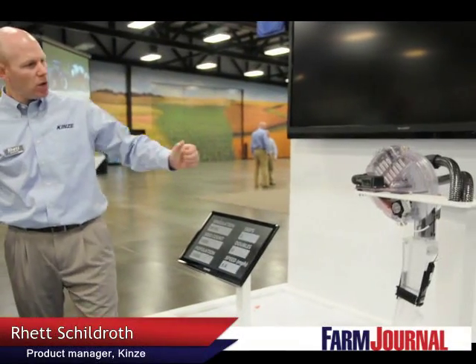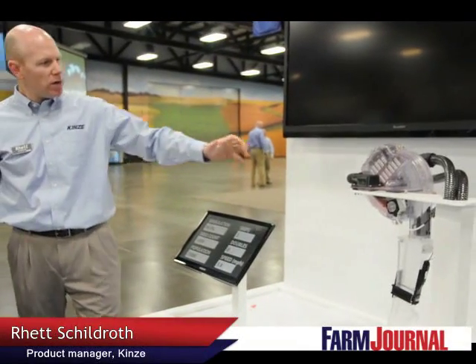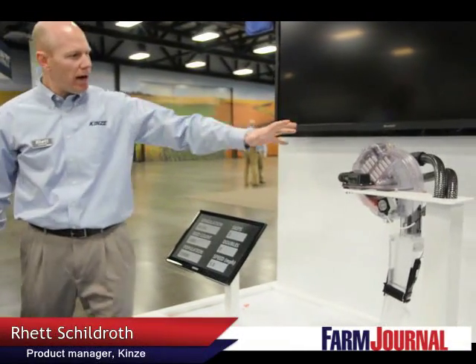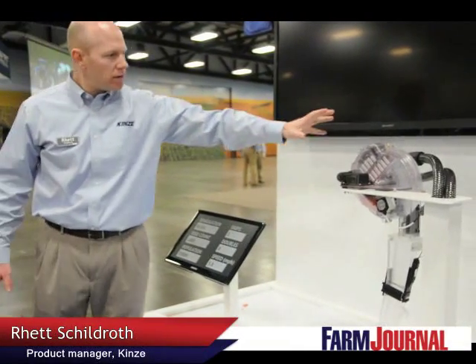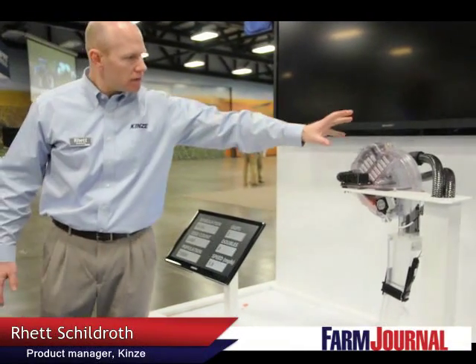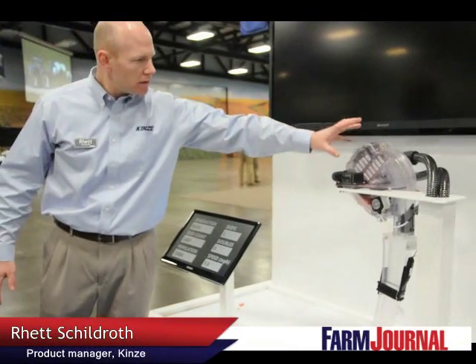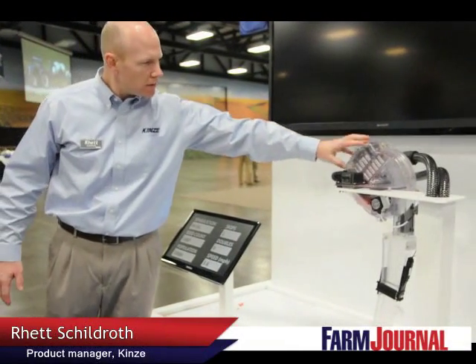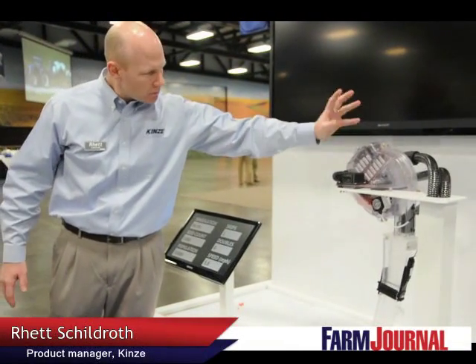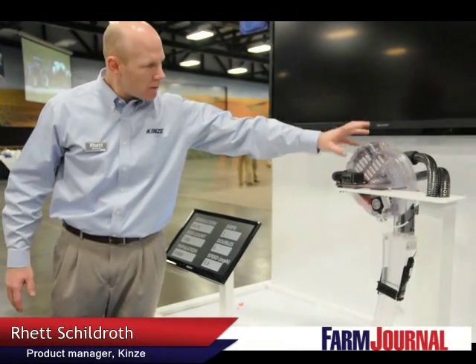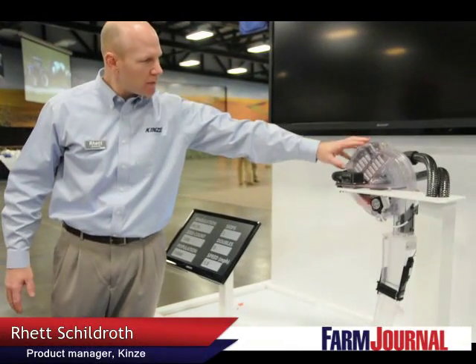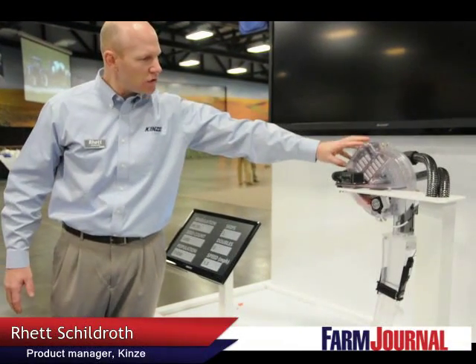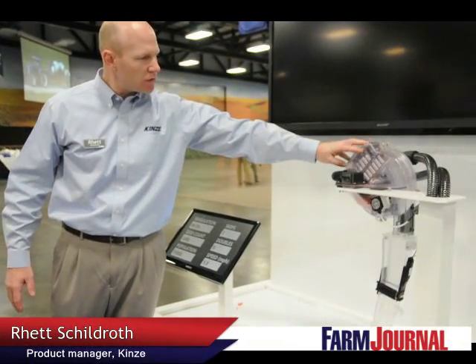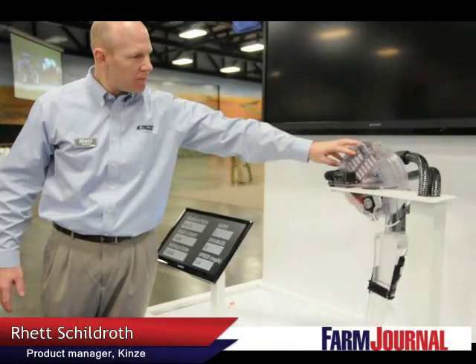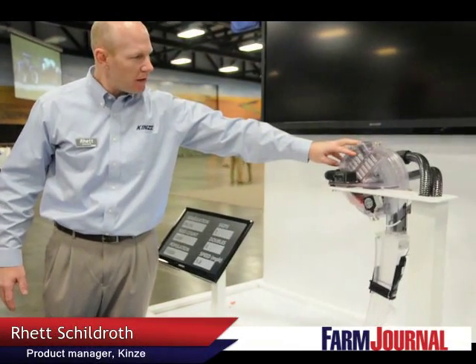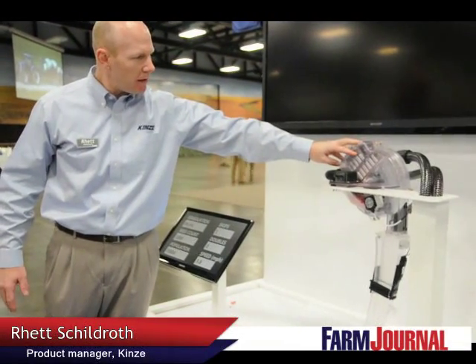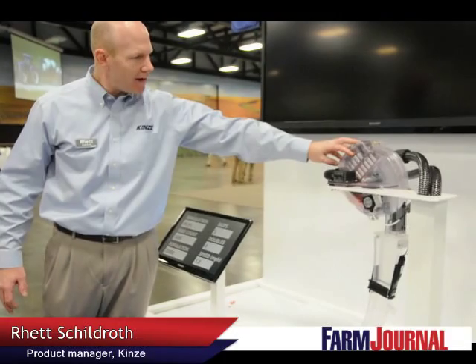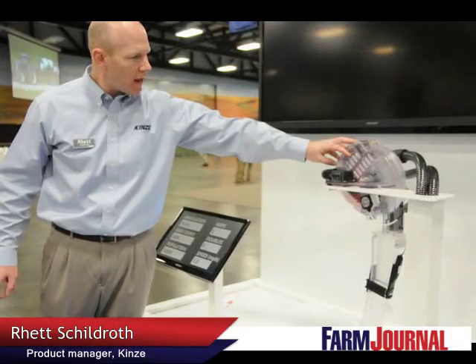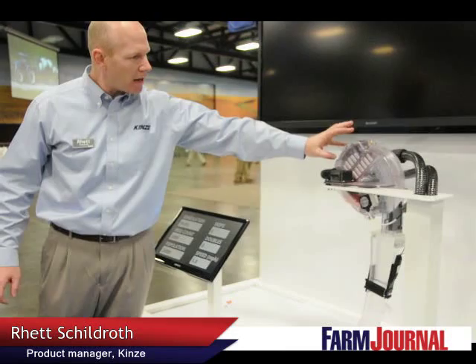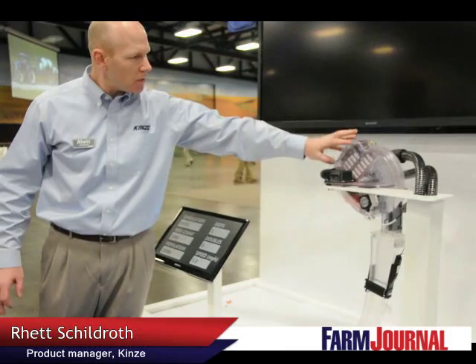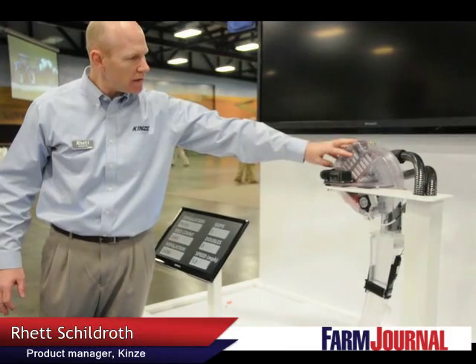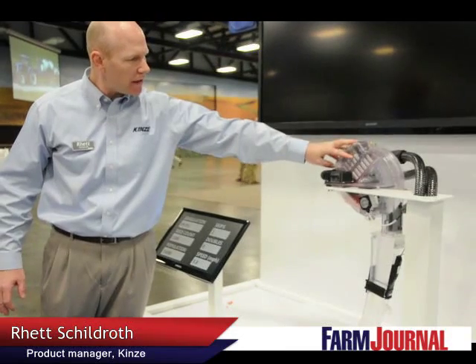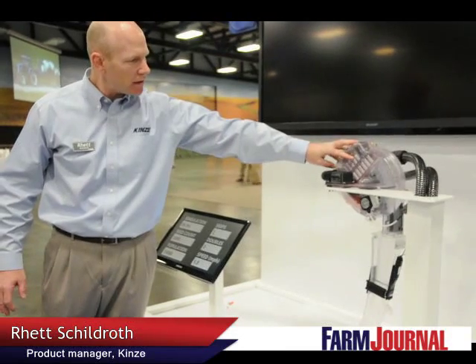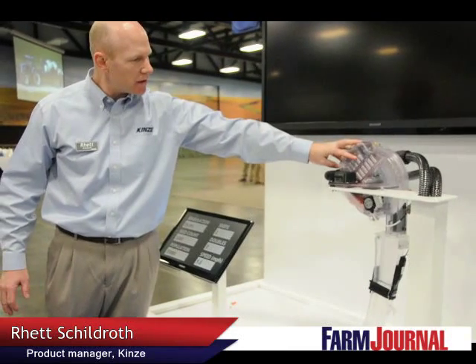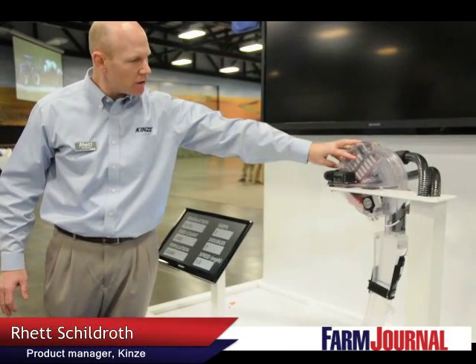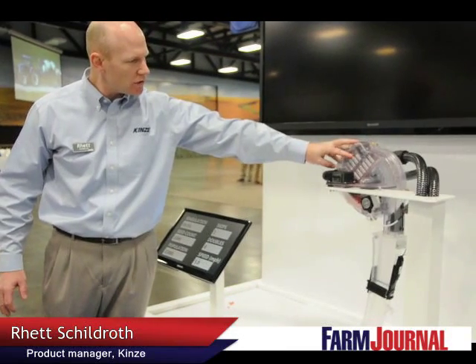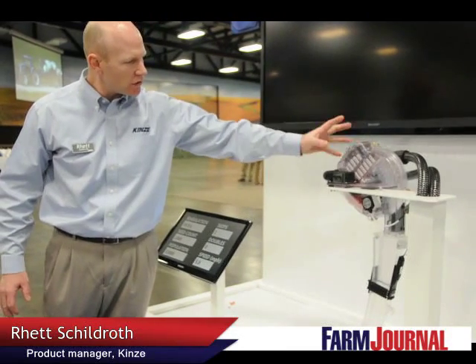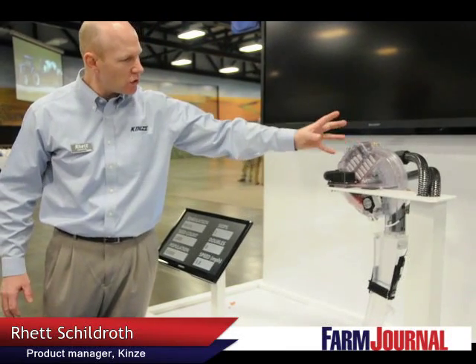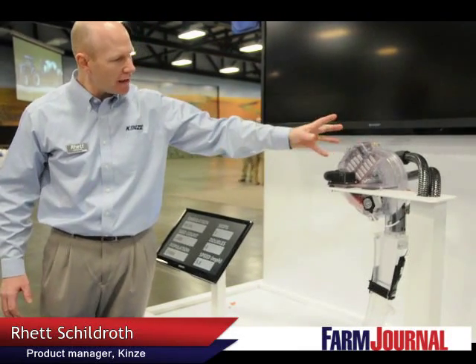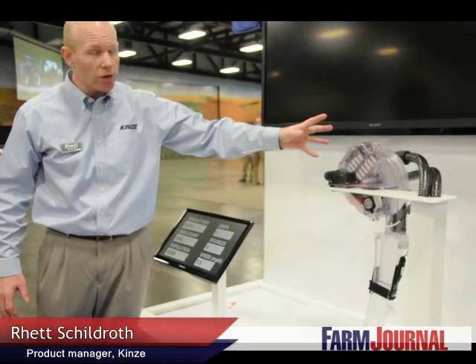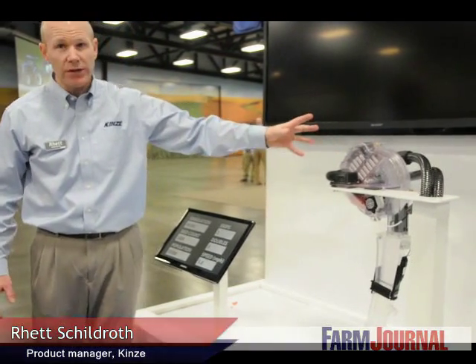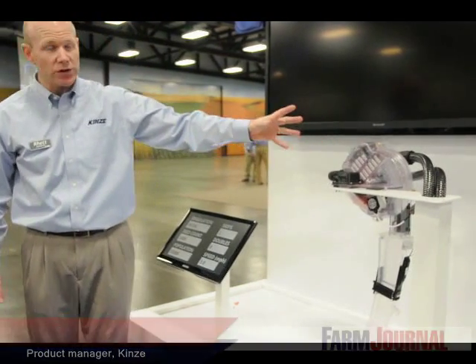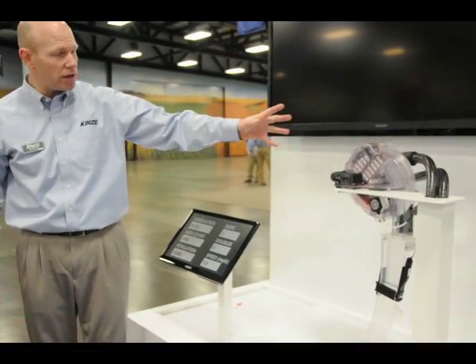We made in production units a black version, but we also did a clear version so we could showcase all the features in it.